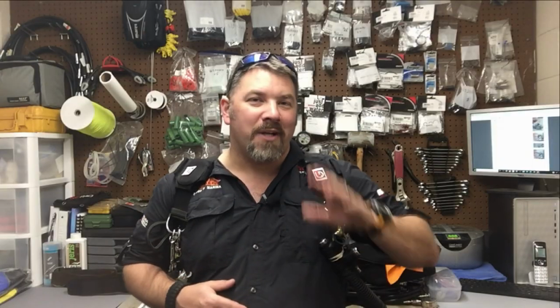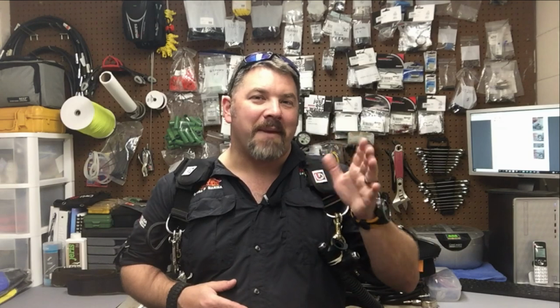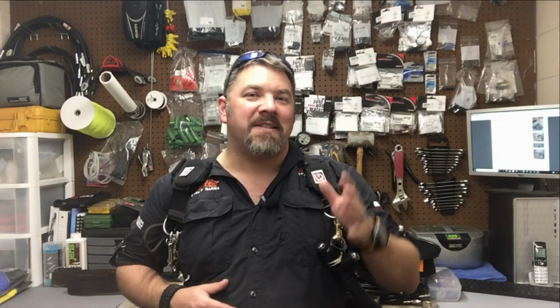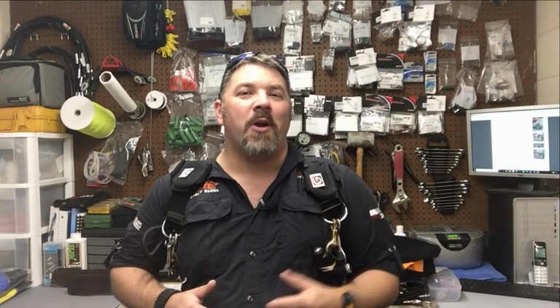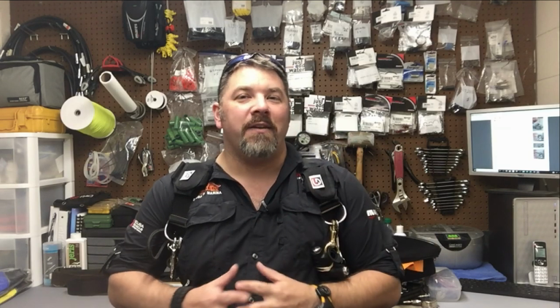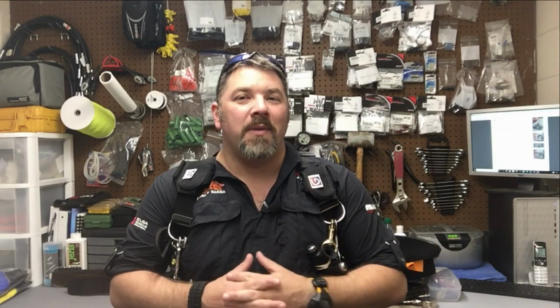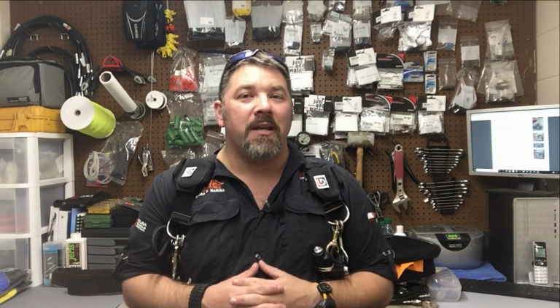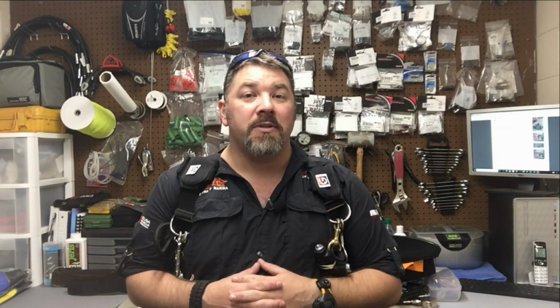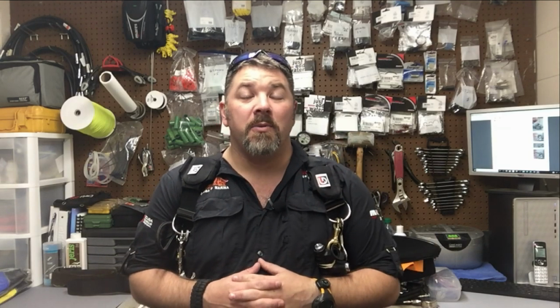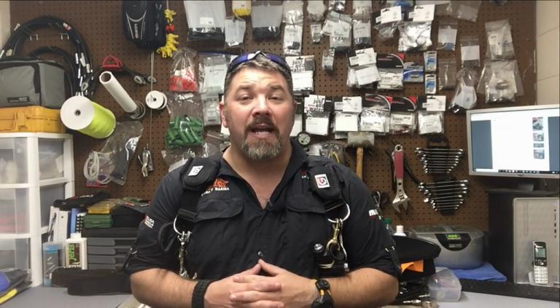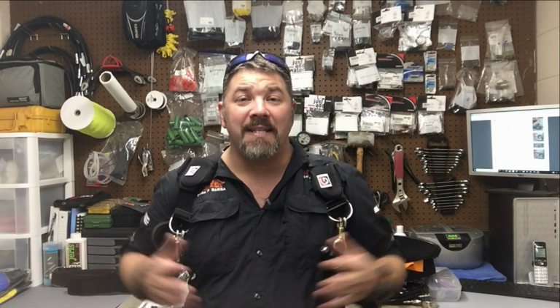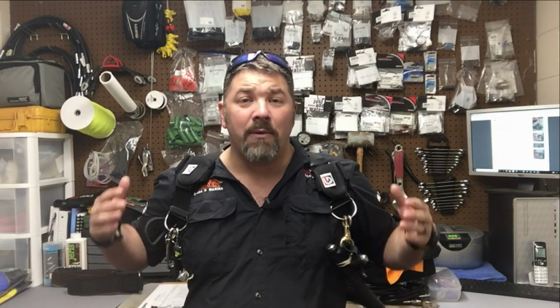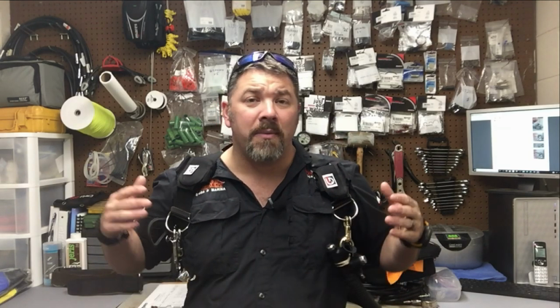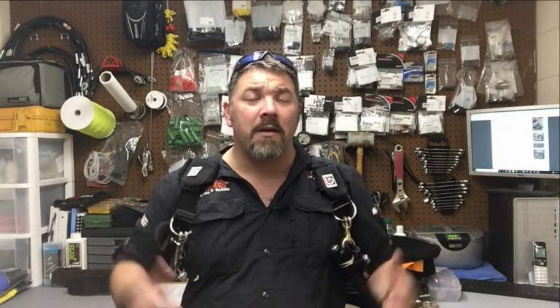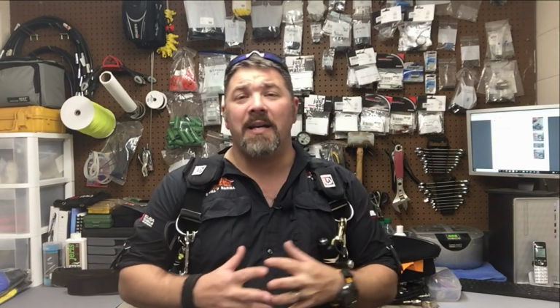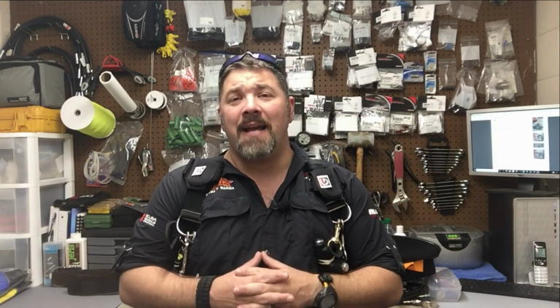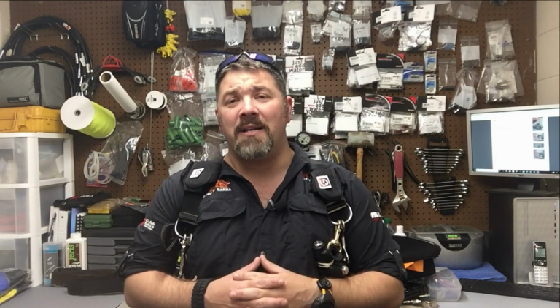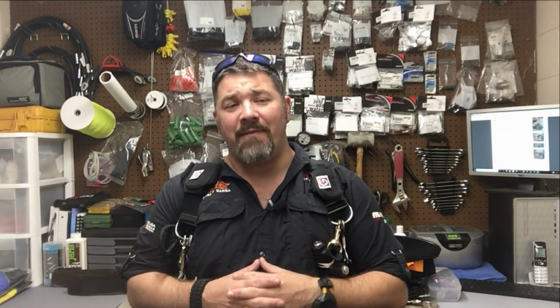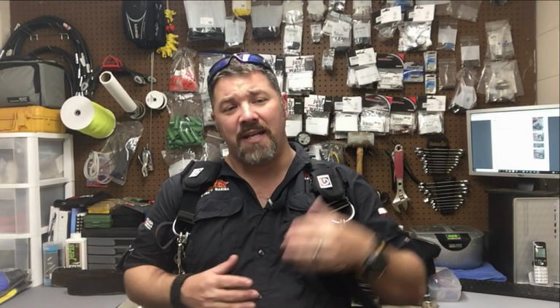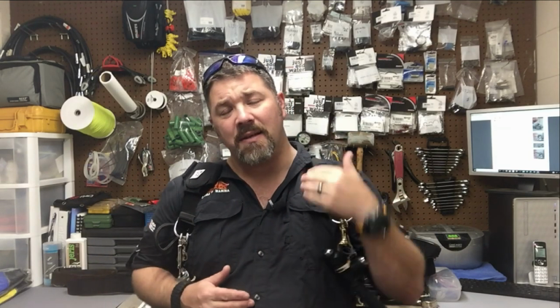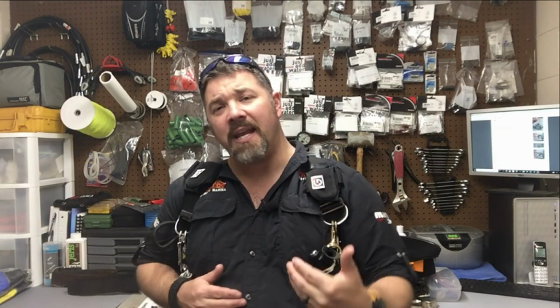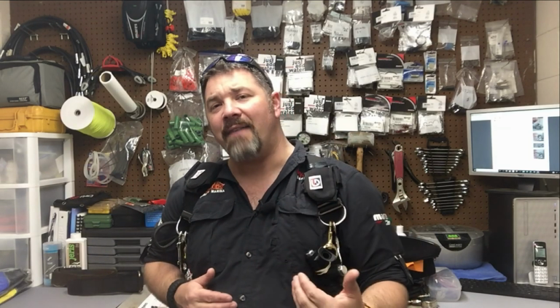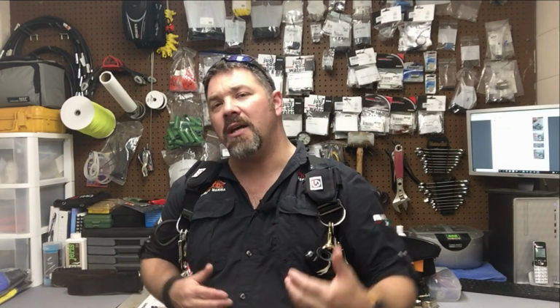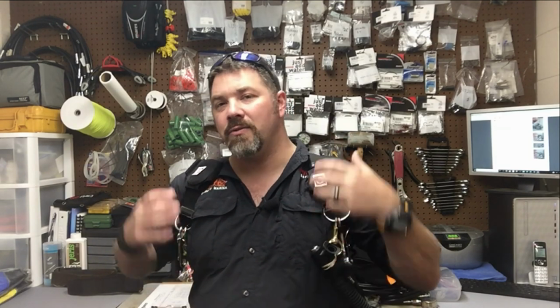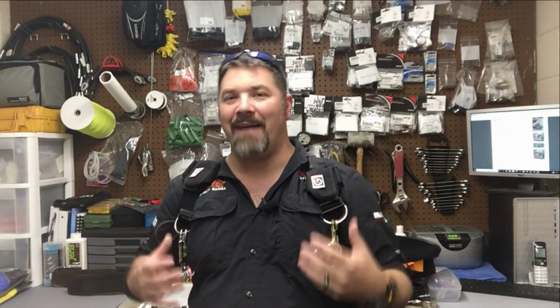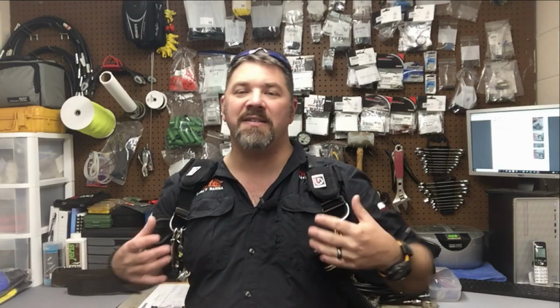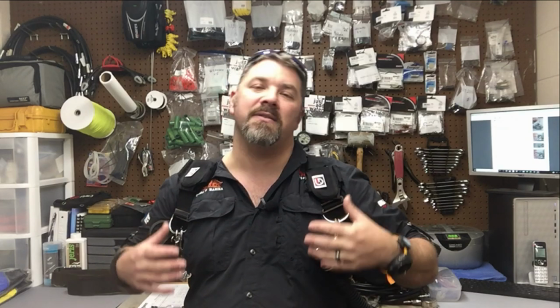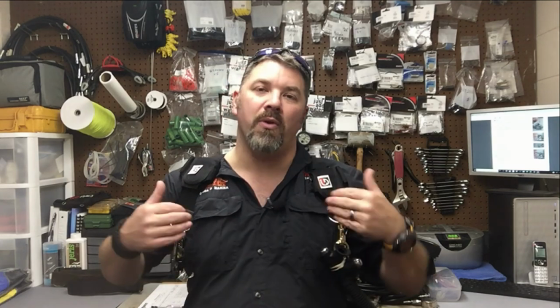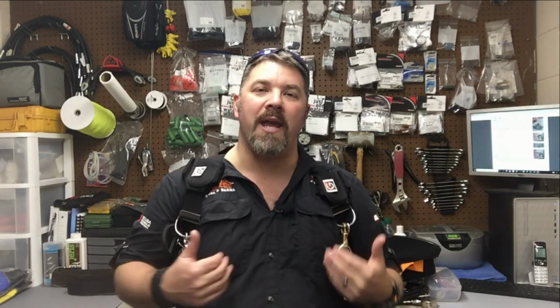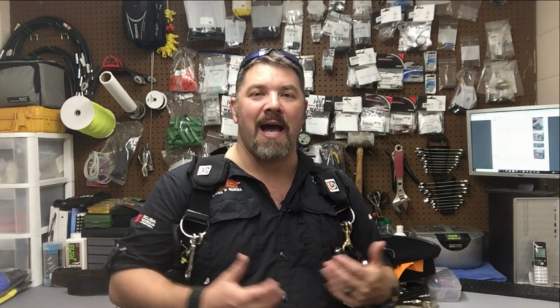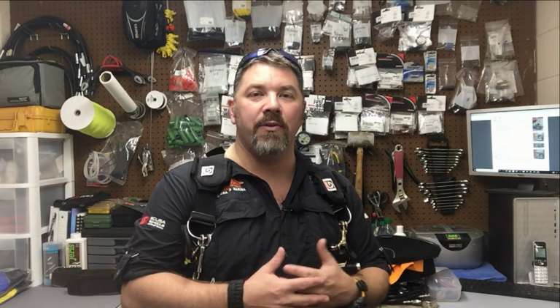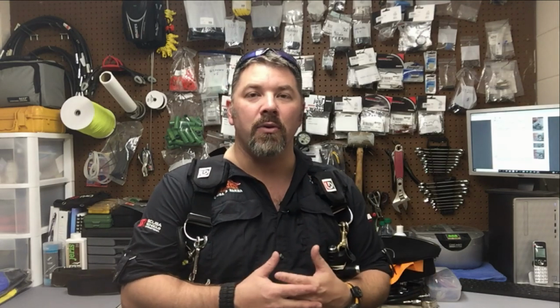What's up guys? It's Brian again from Lake Hicker, Scoobin' Marina, and today we're going to be talking about sidemount diving and some of the caveats to diving the system the way I do.